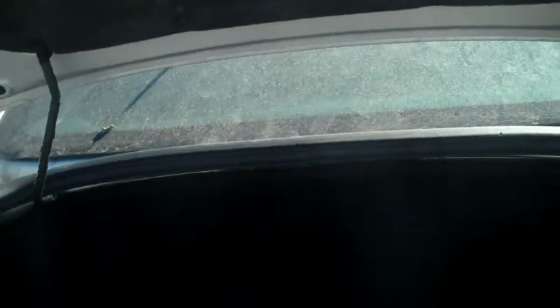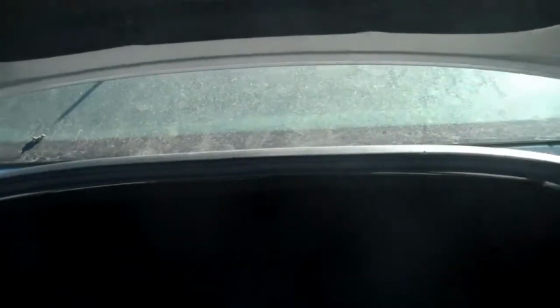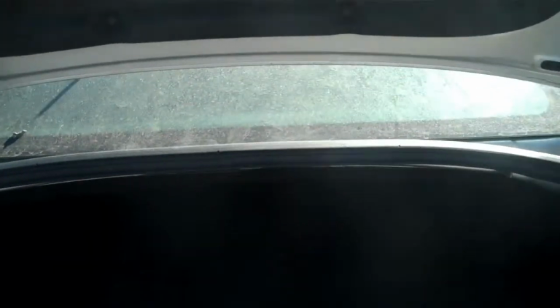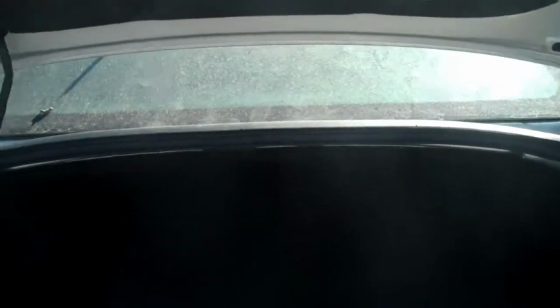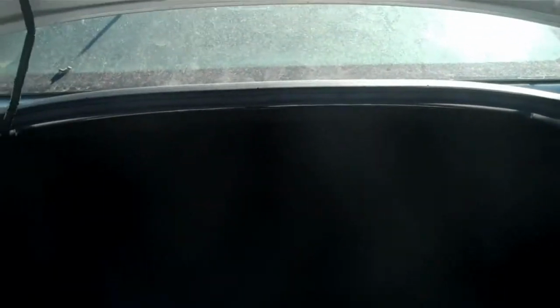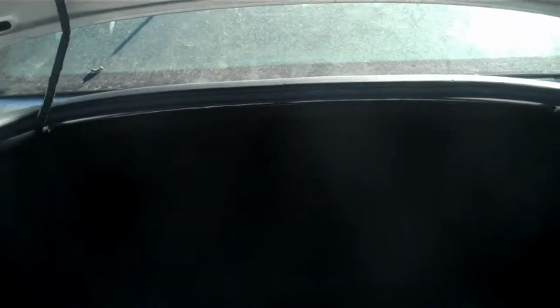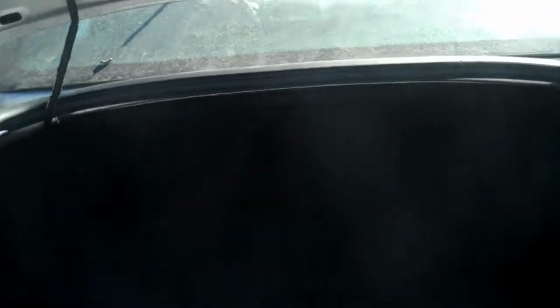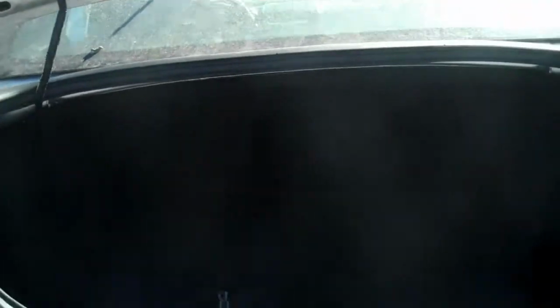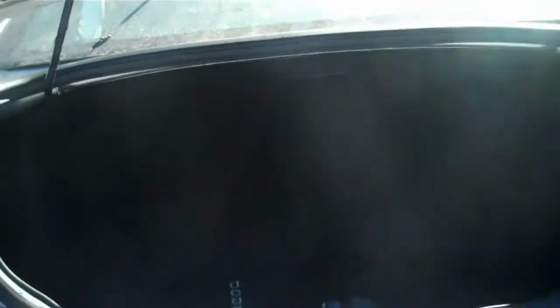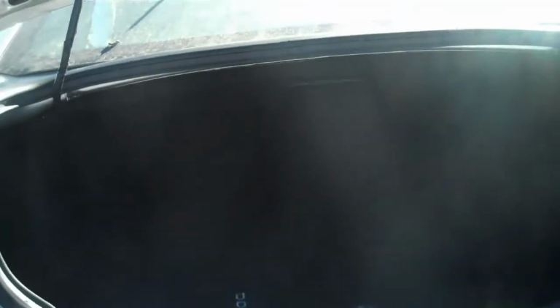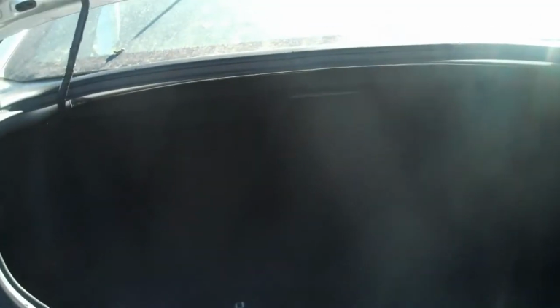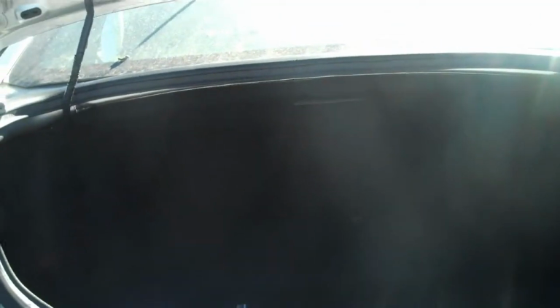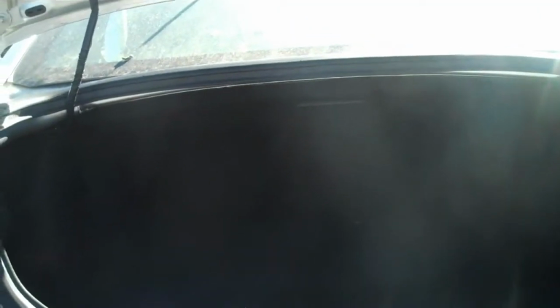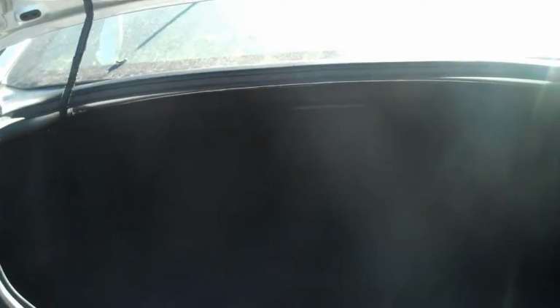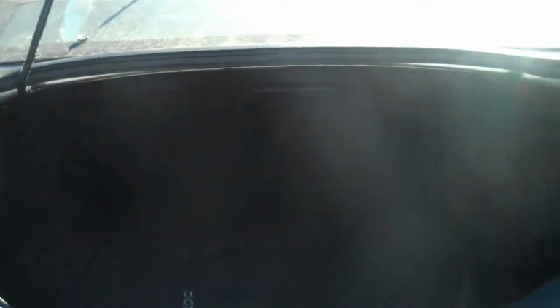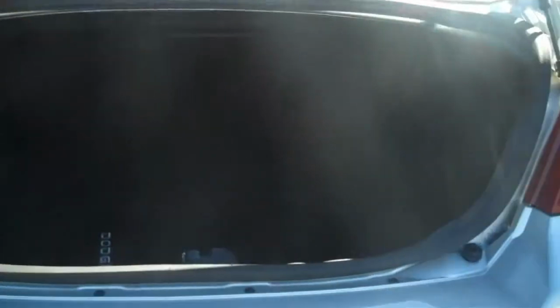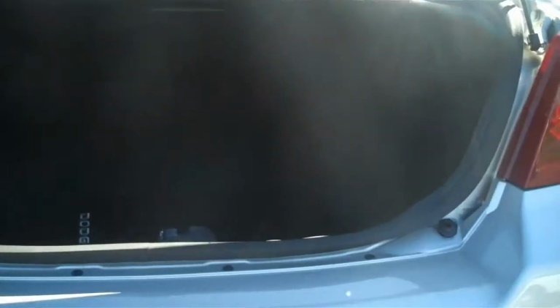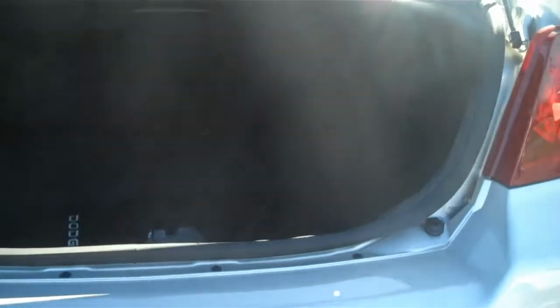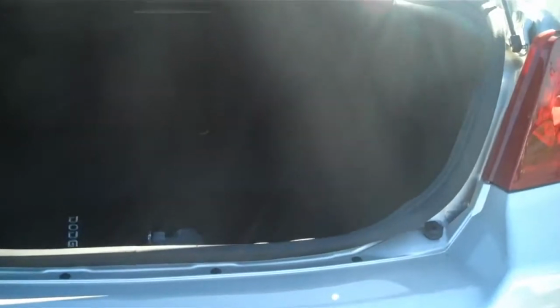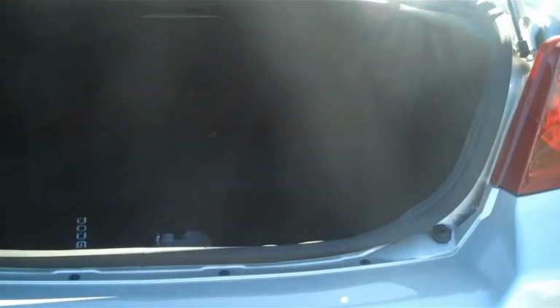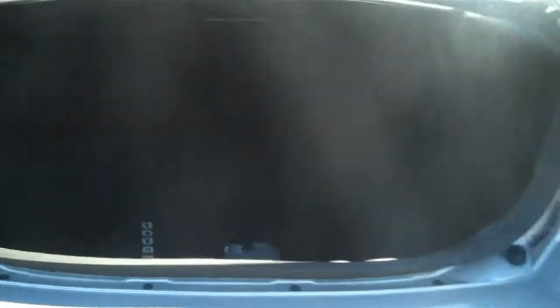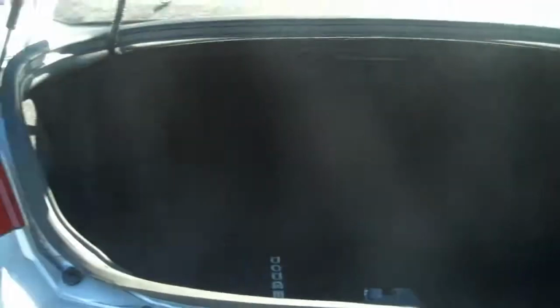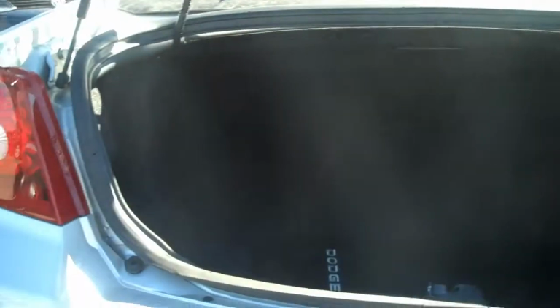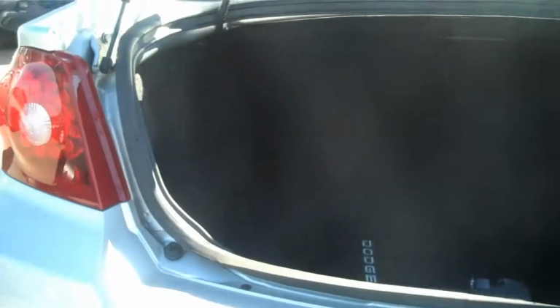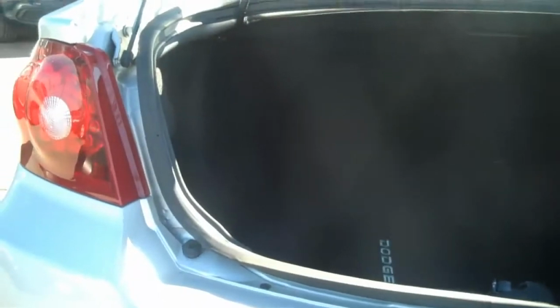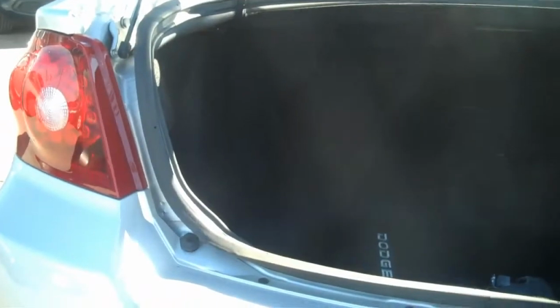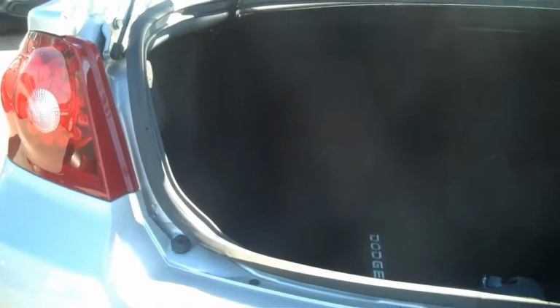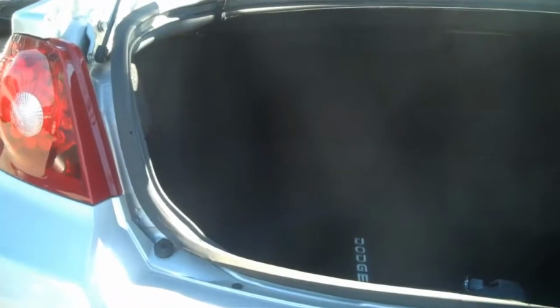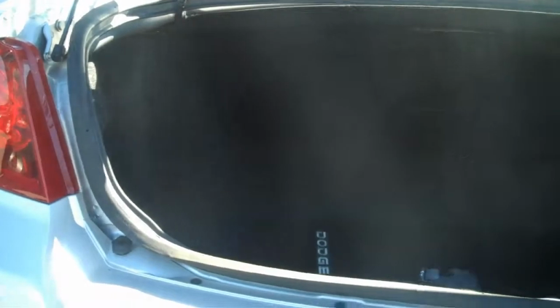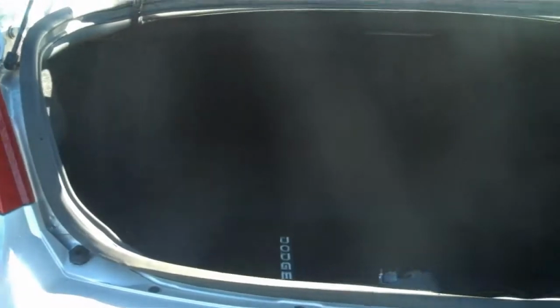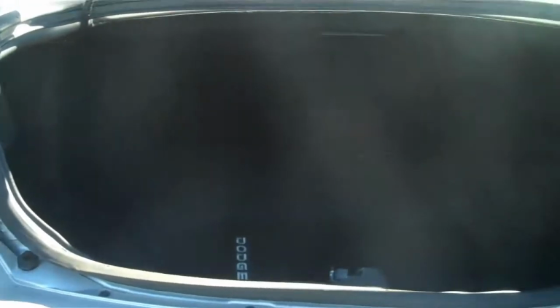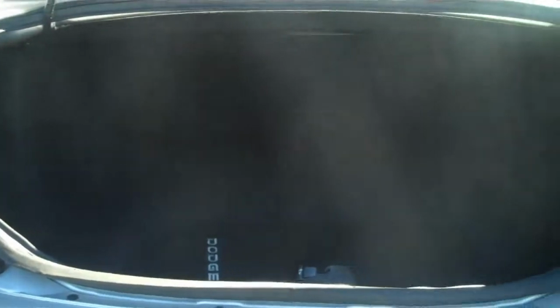See, in the trunk we have a lot of room back there — can lug any luggage around that you might have.